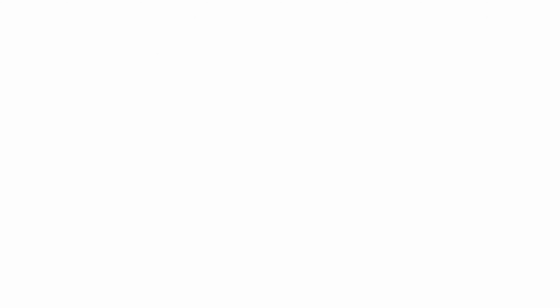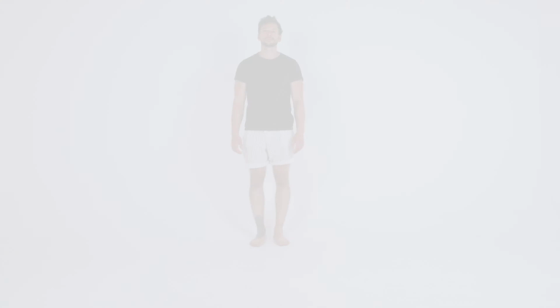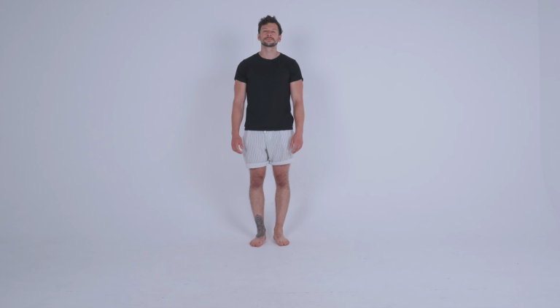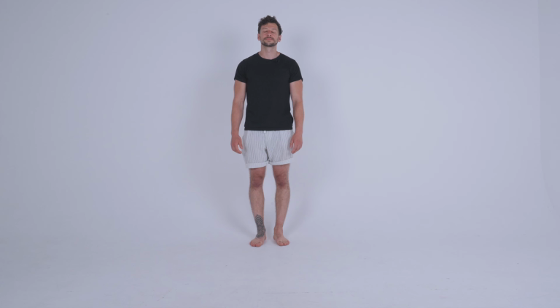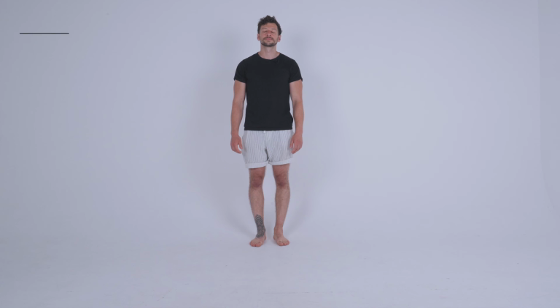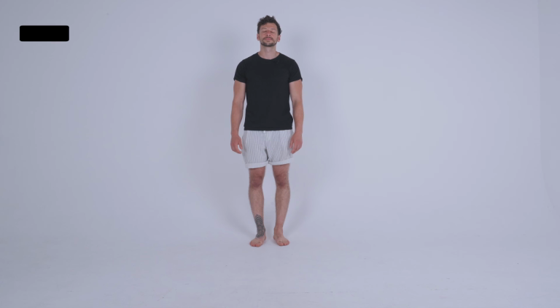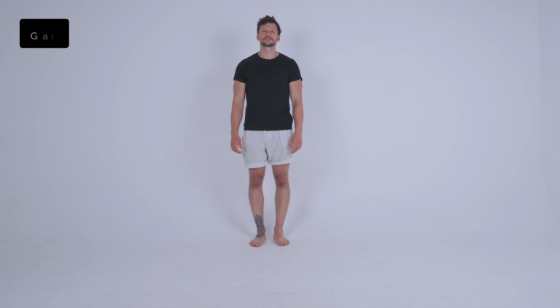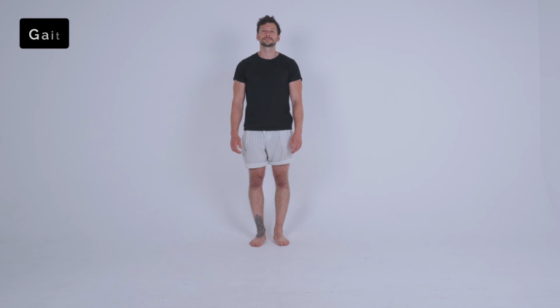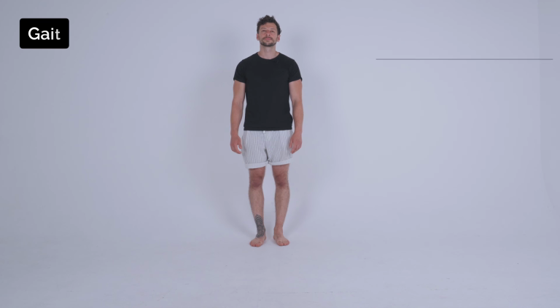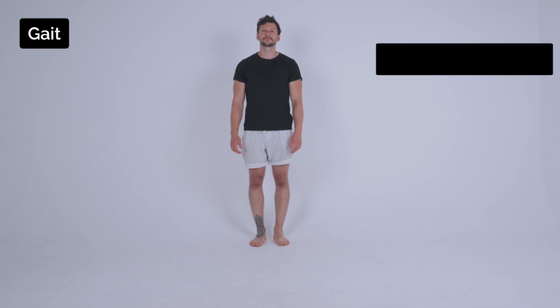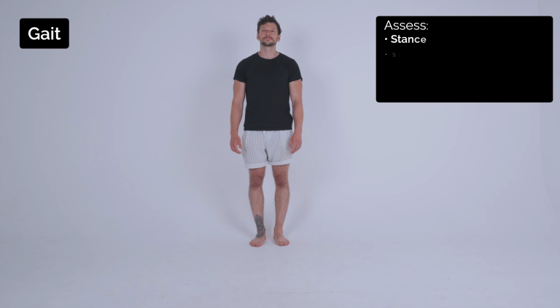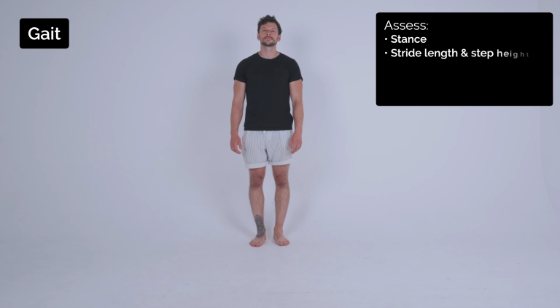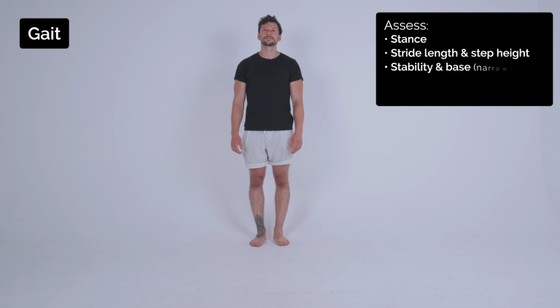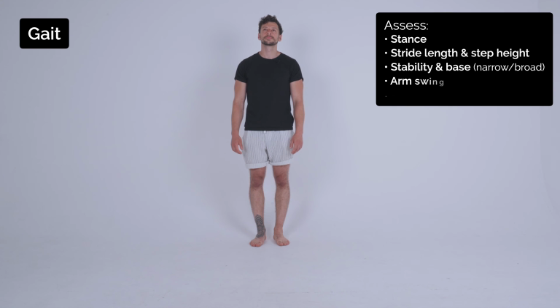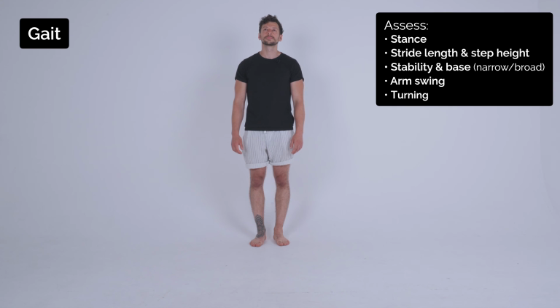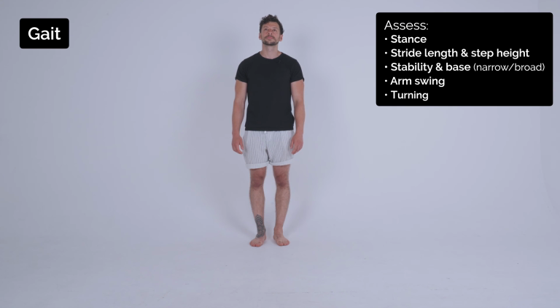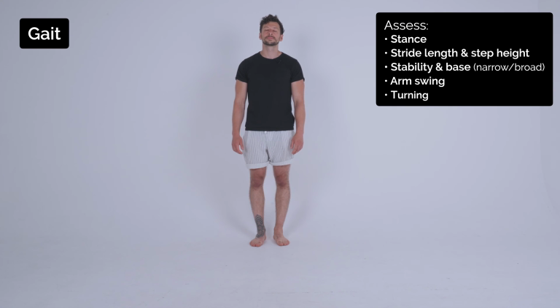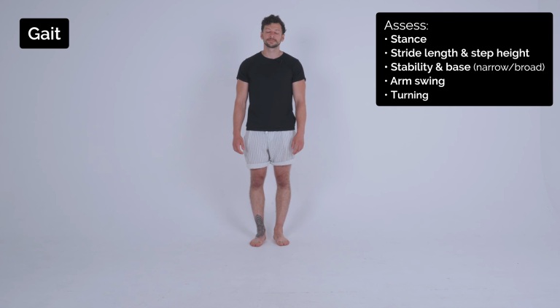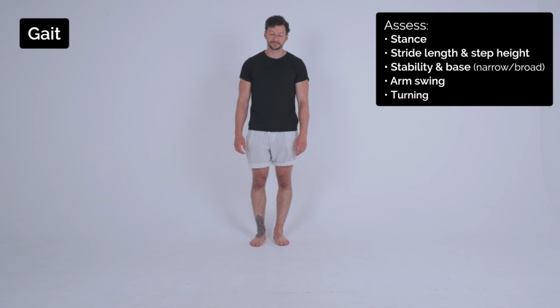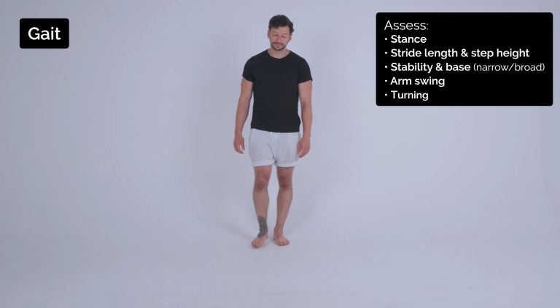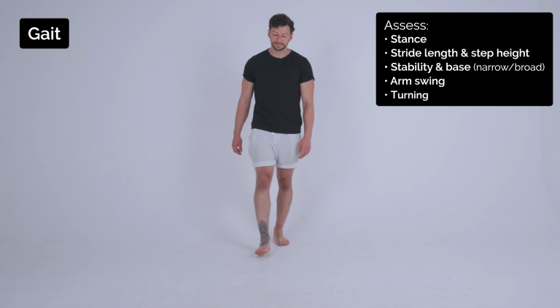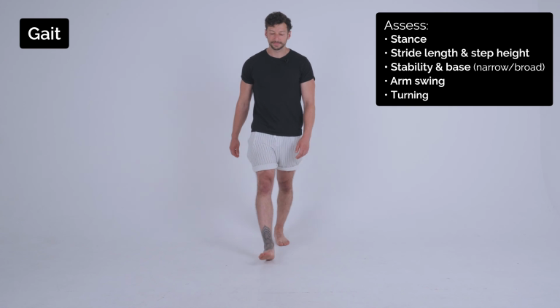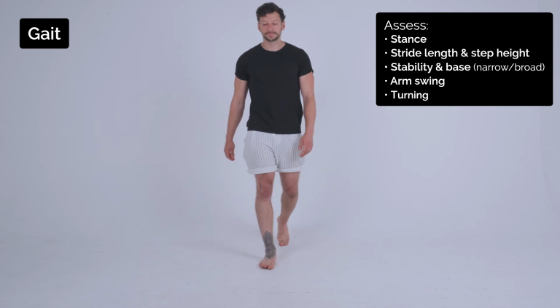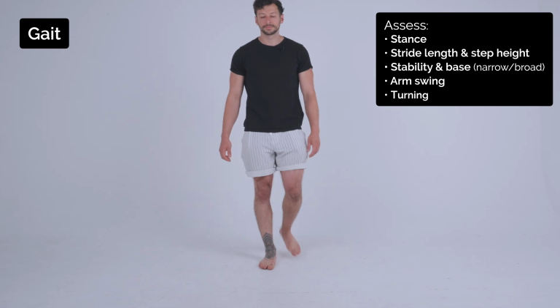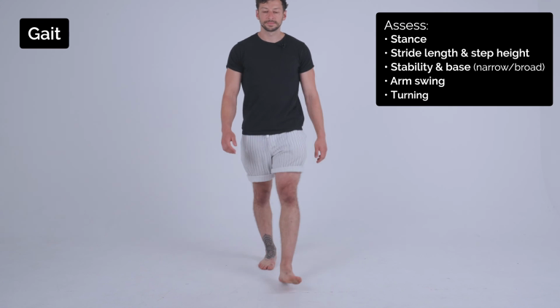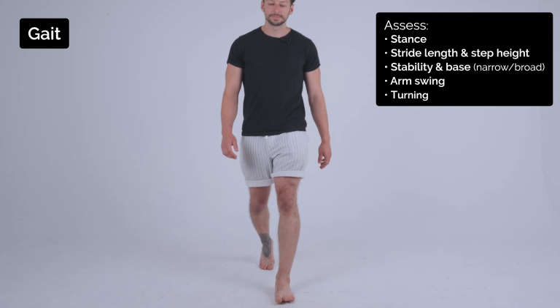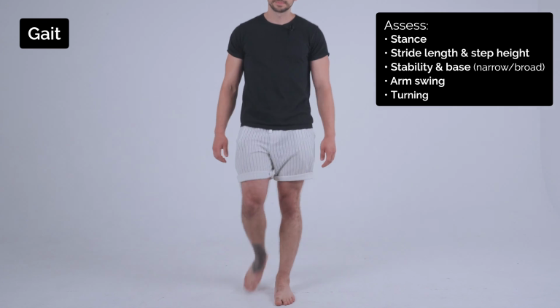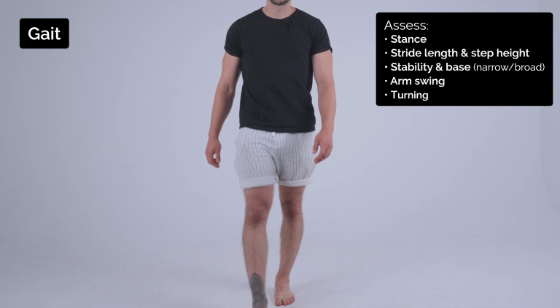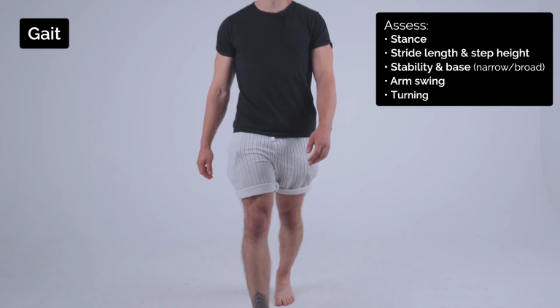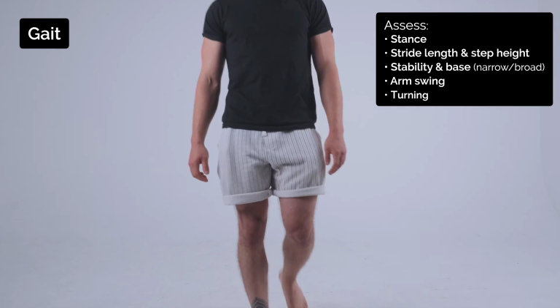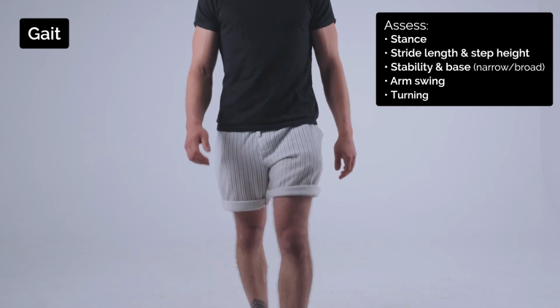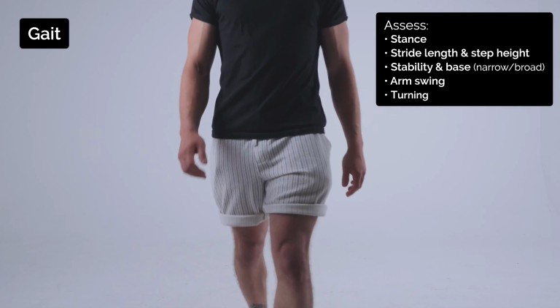I'm just going to start by seeing you walk, so if you can just walk towards me — great — and turn.